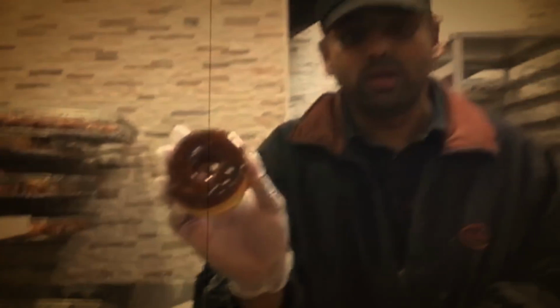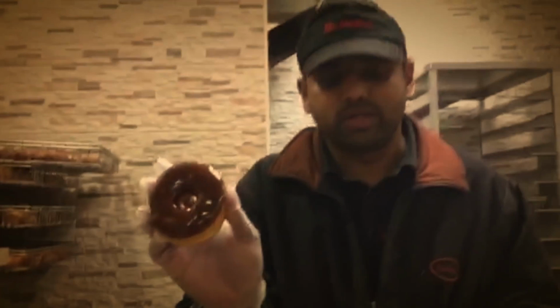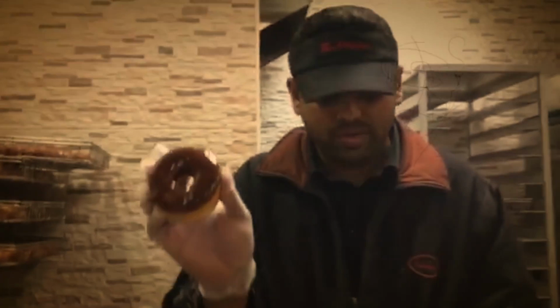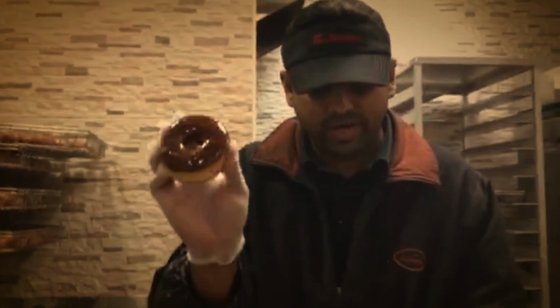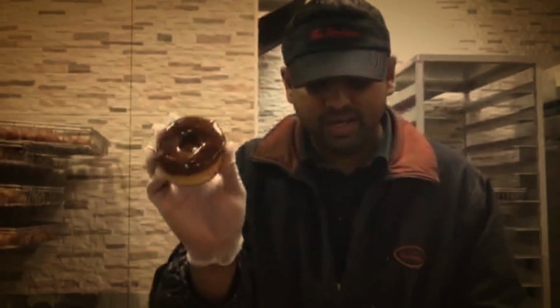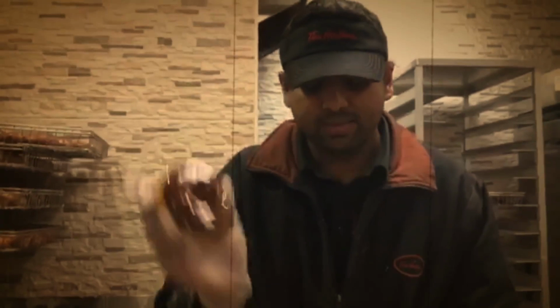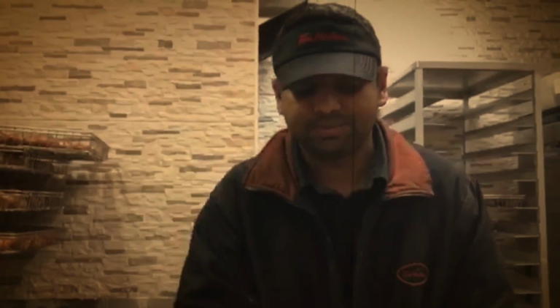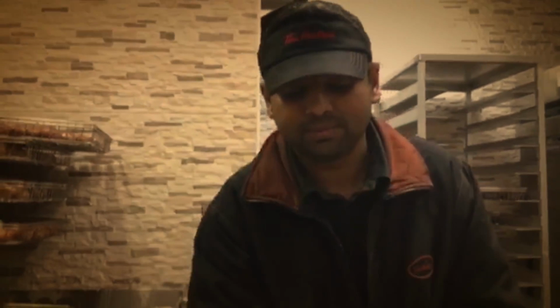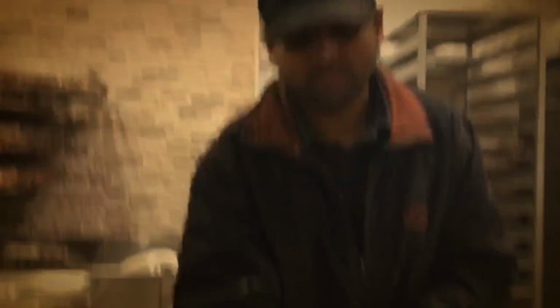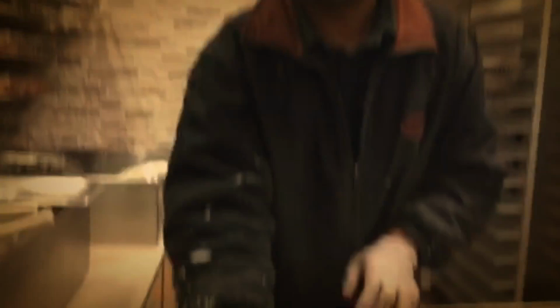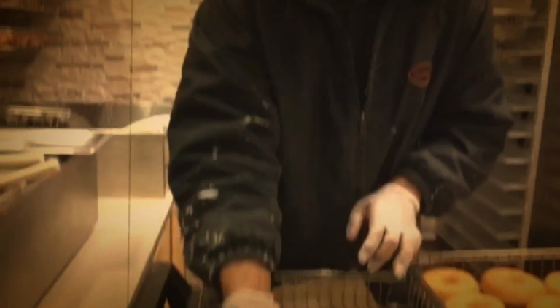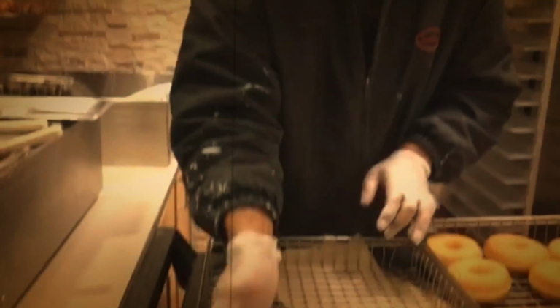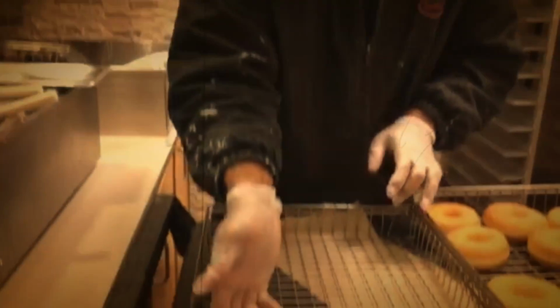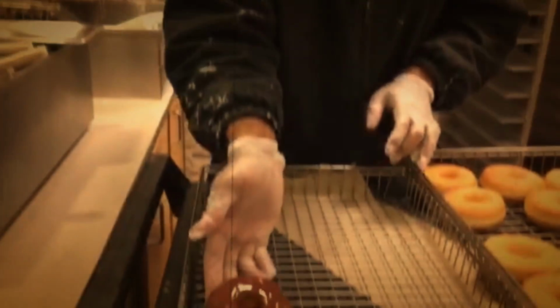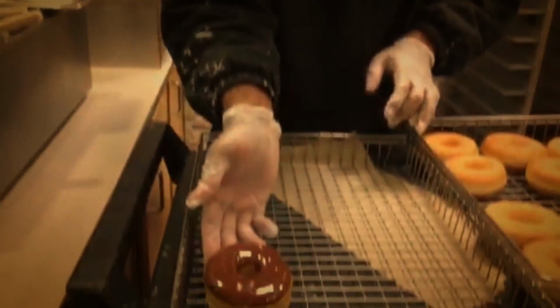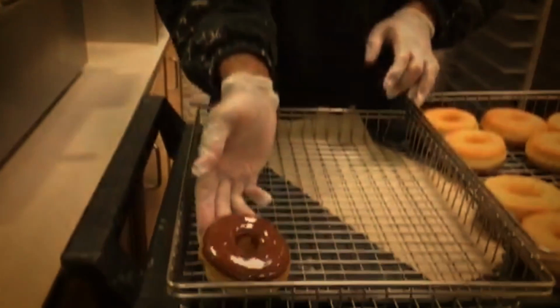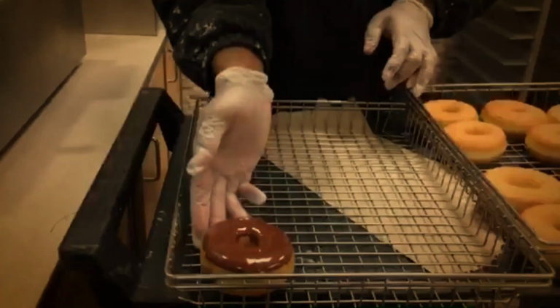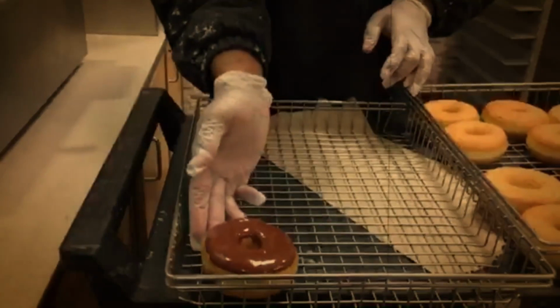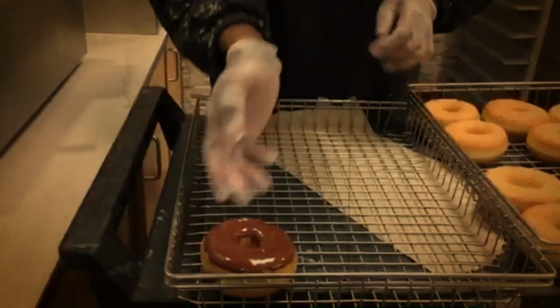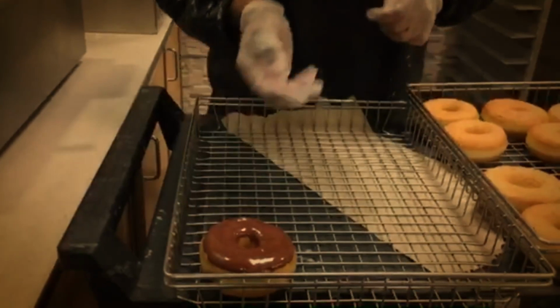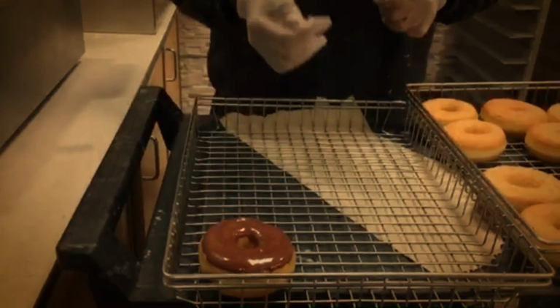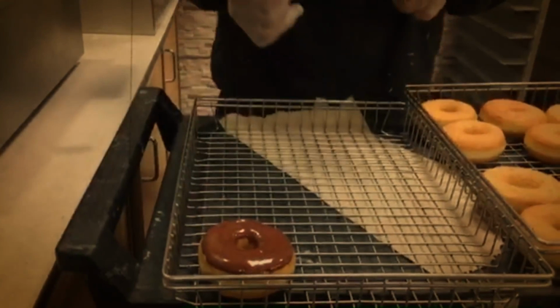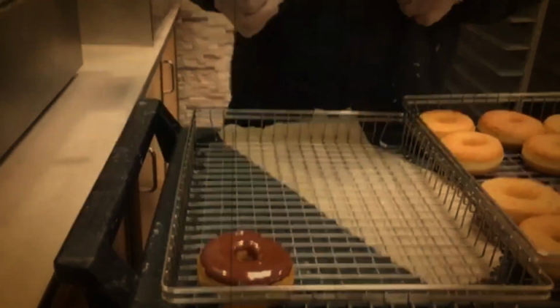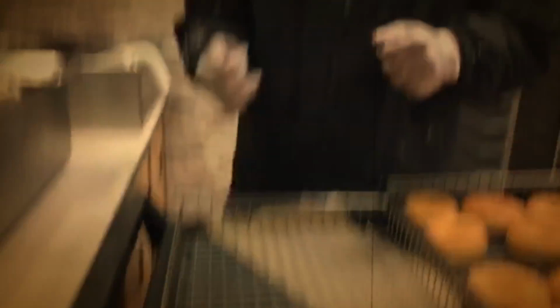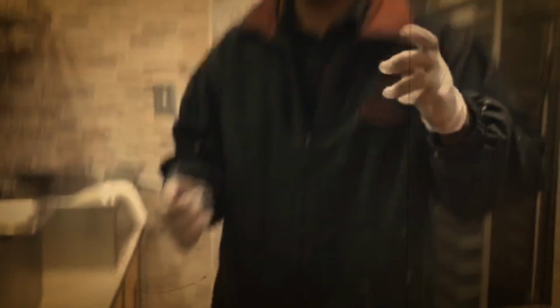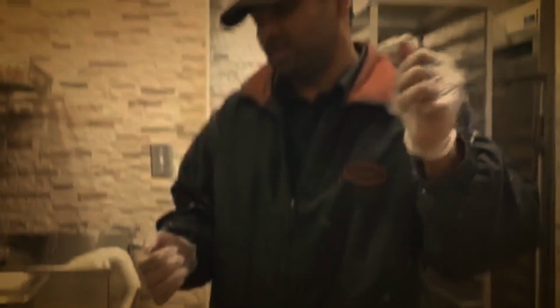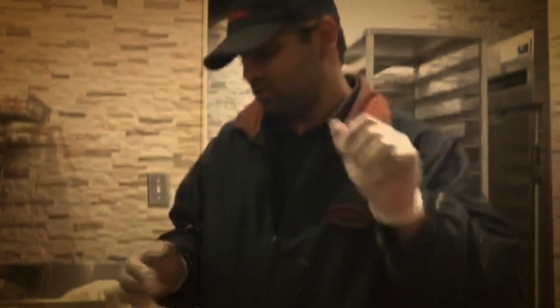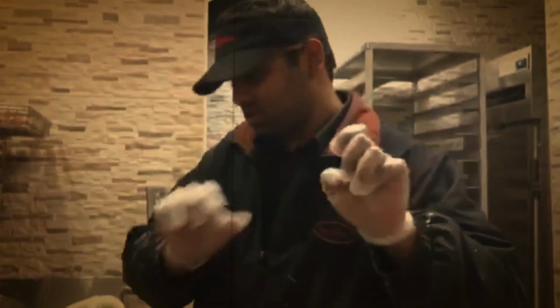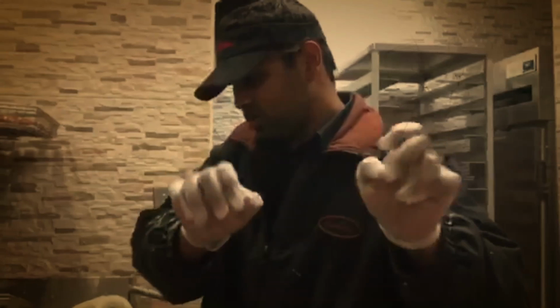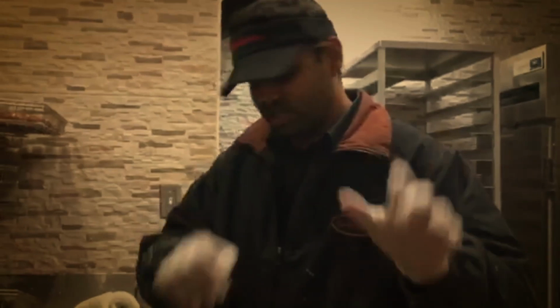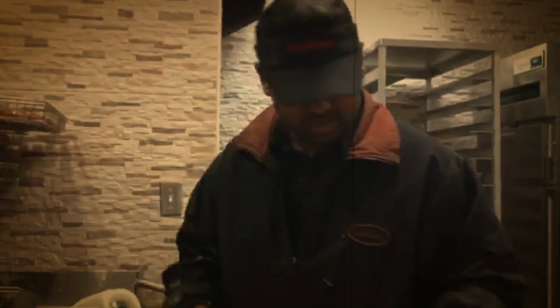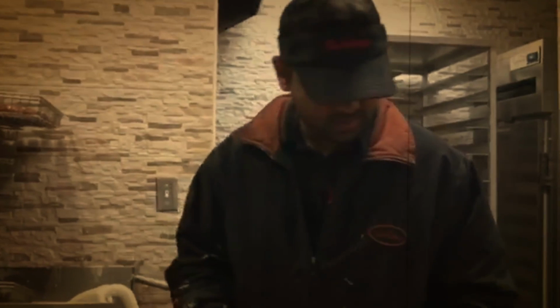Donut ready — use chocolate donut and close it.